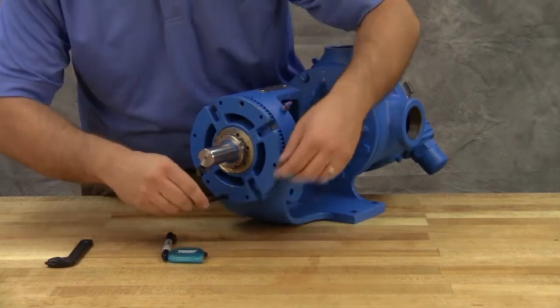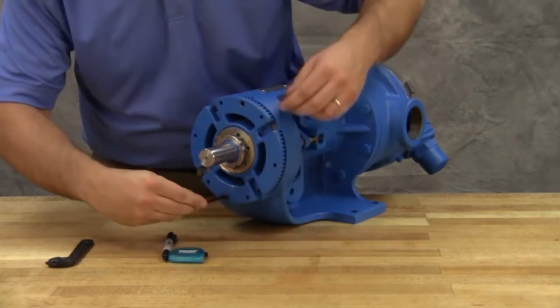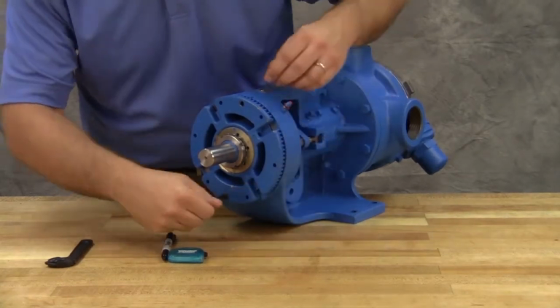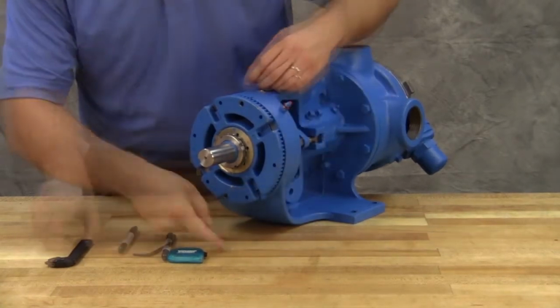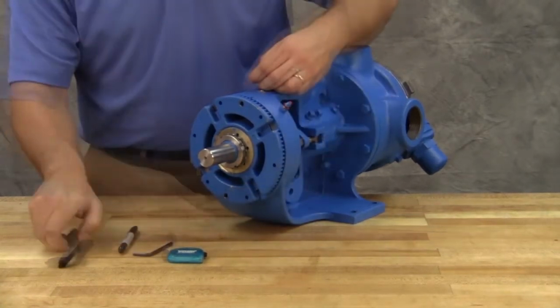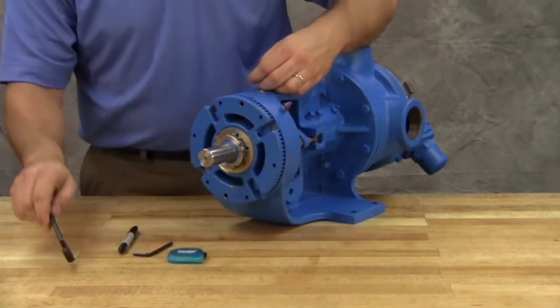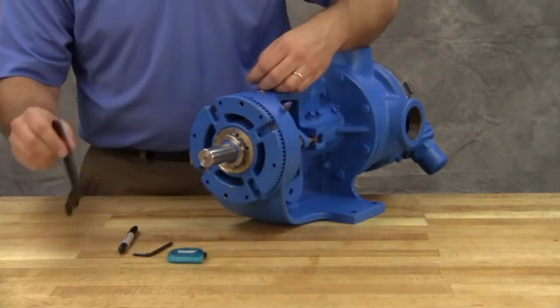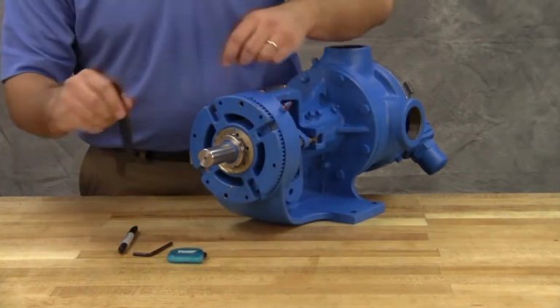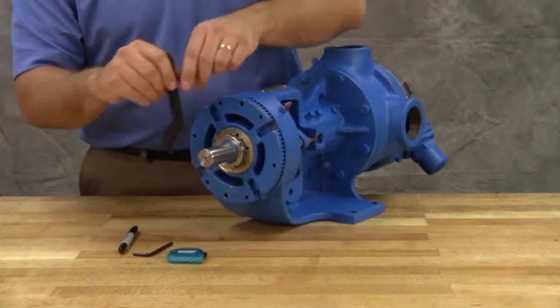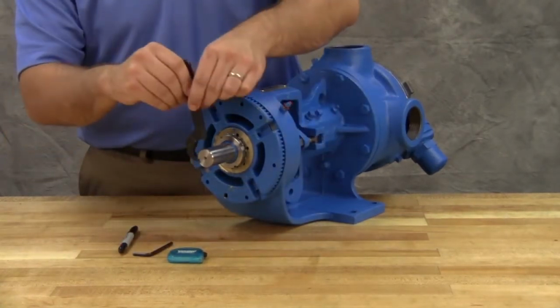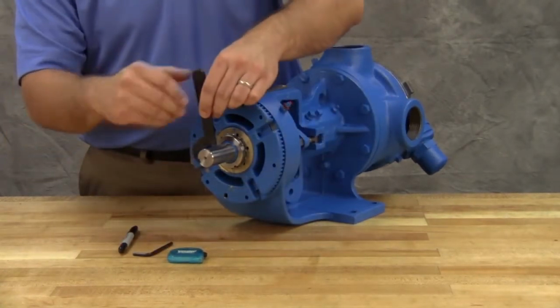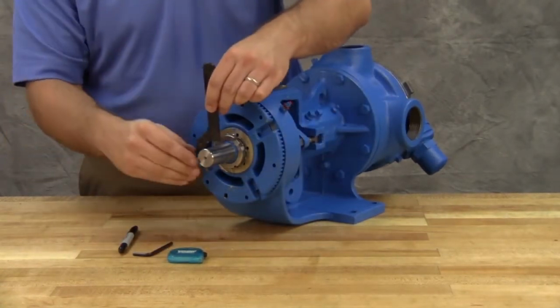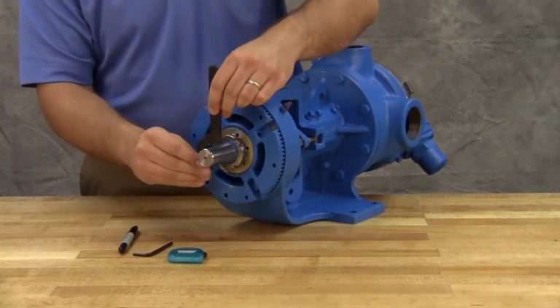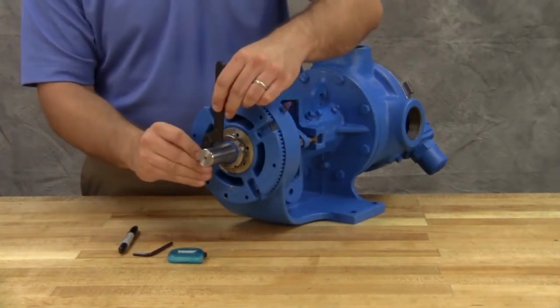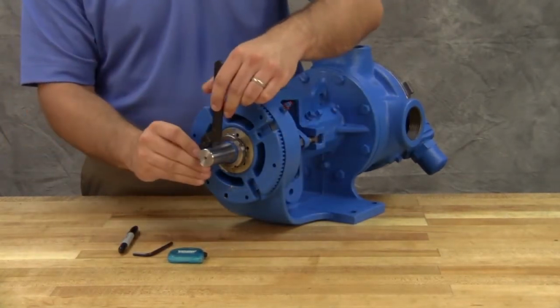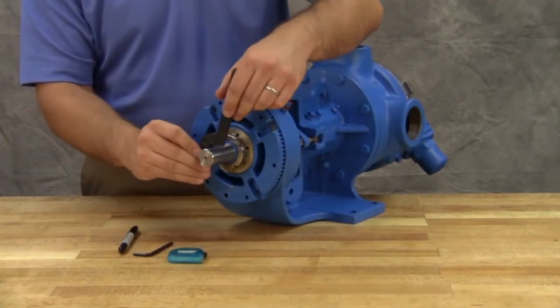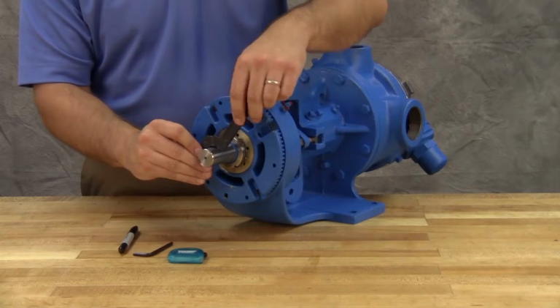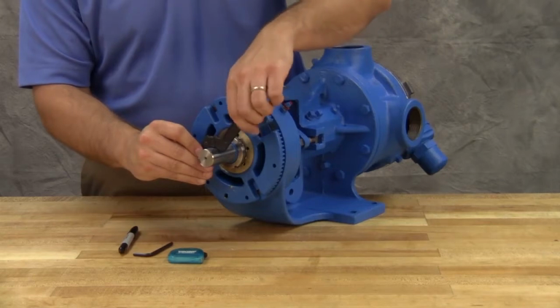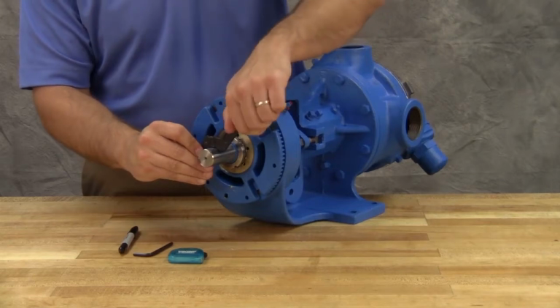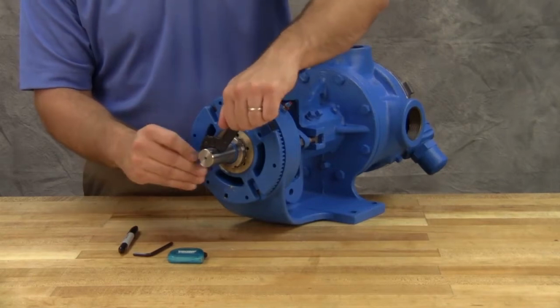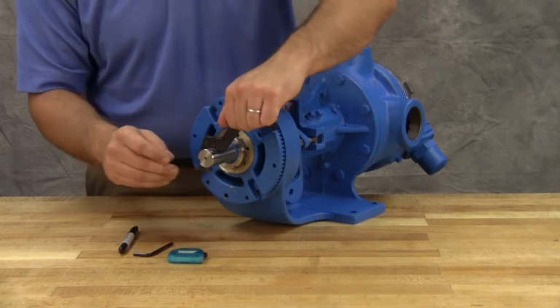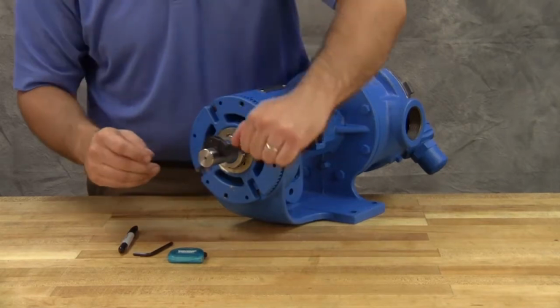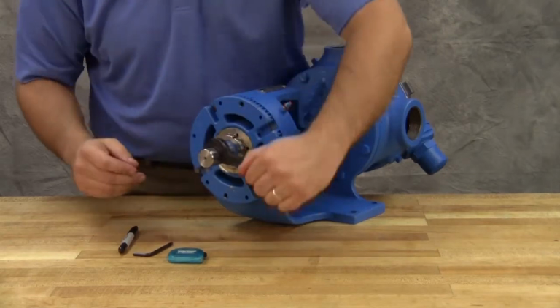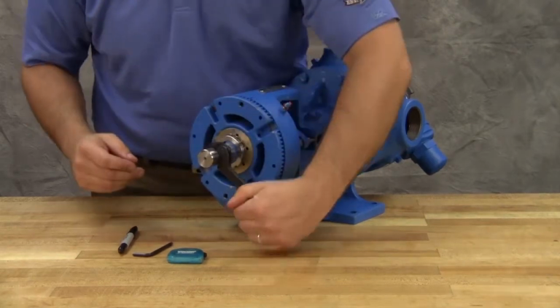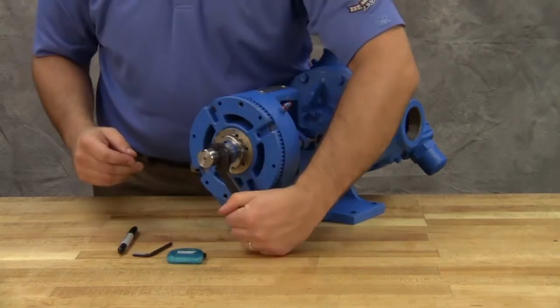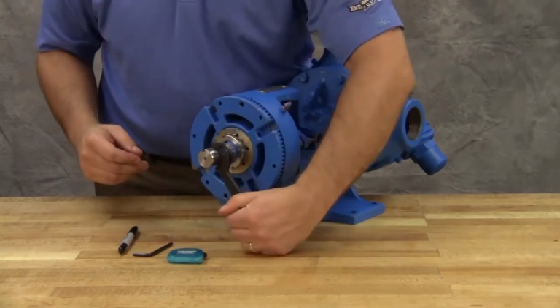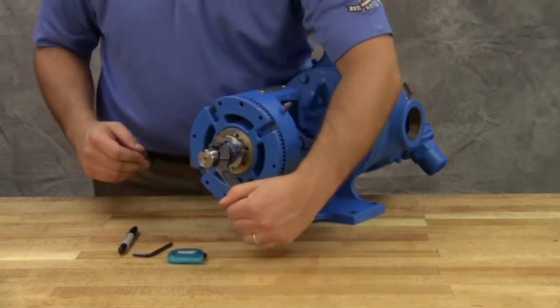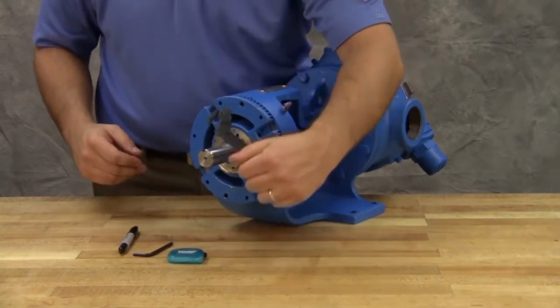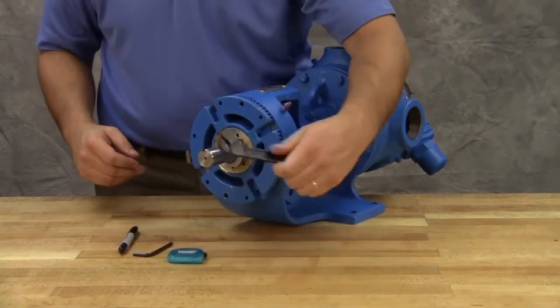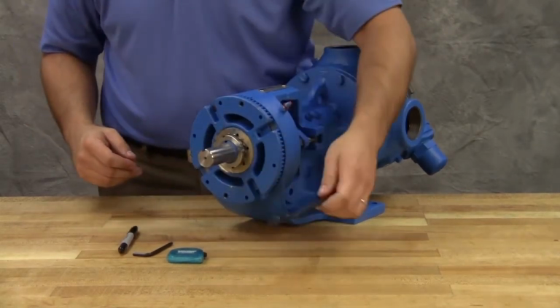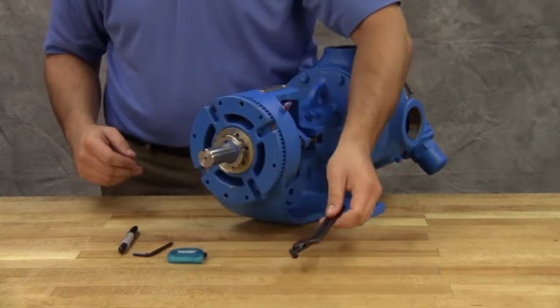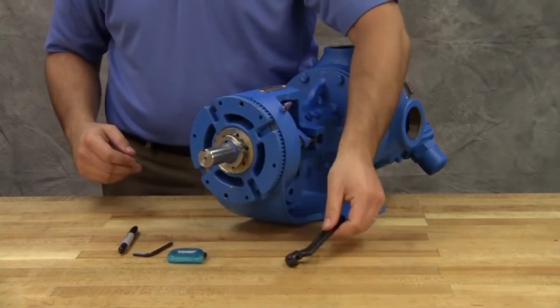Be sure the shaft can rotate freely. If not, back off an additional length on the outside diameter and check again.